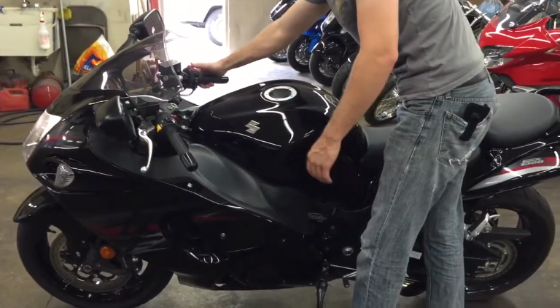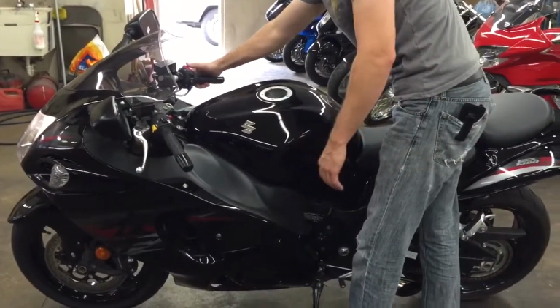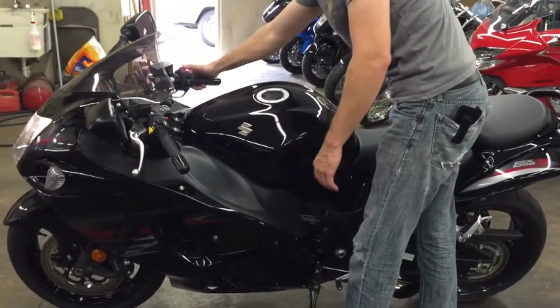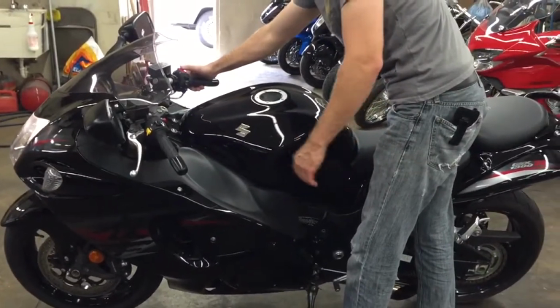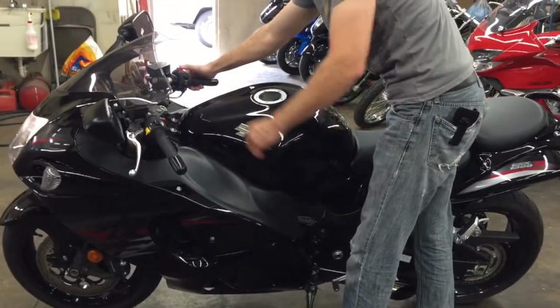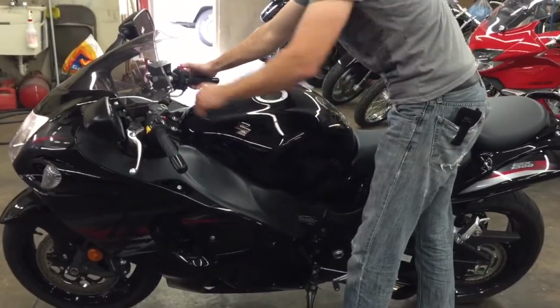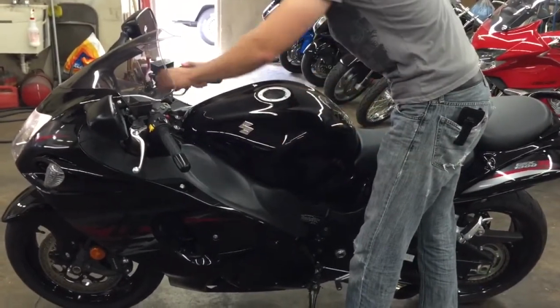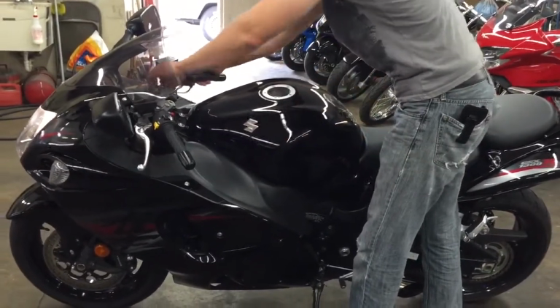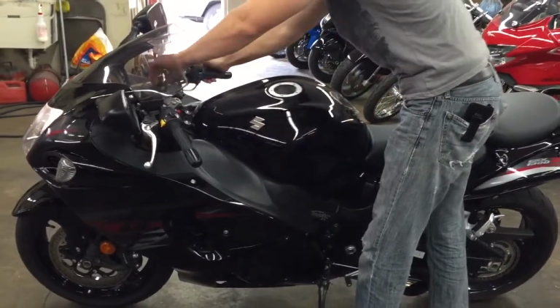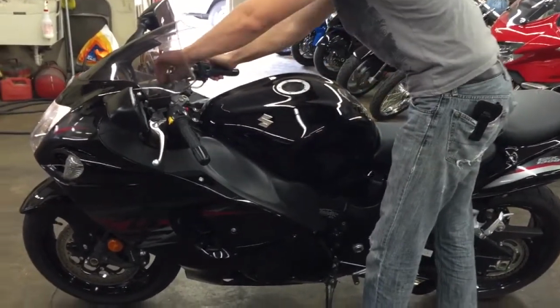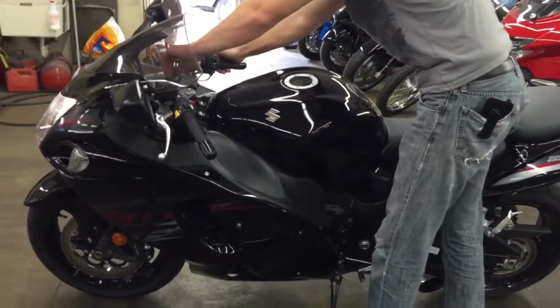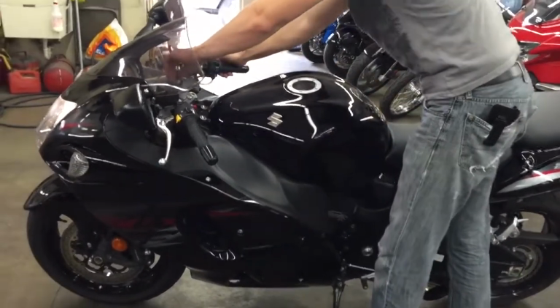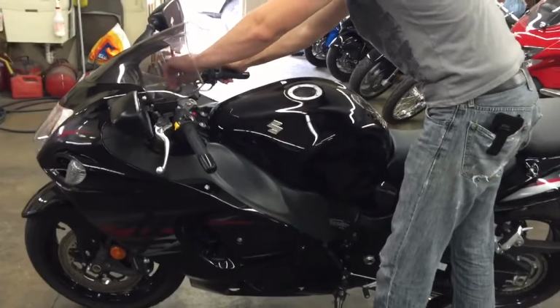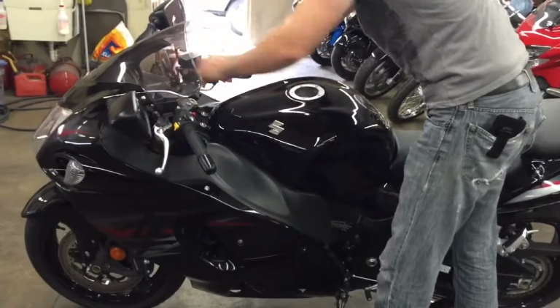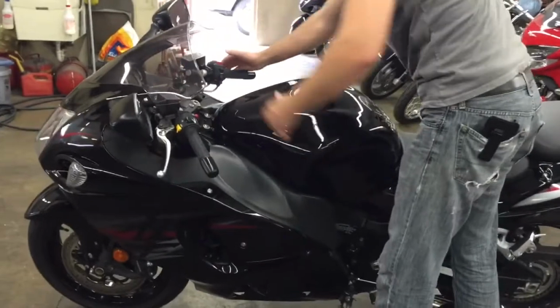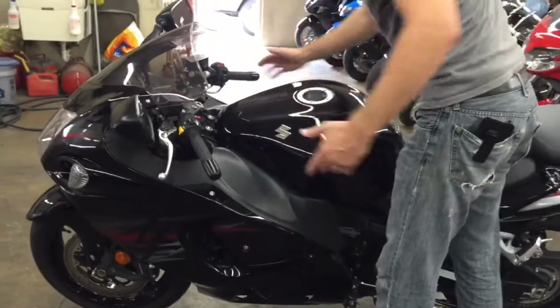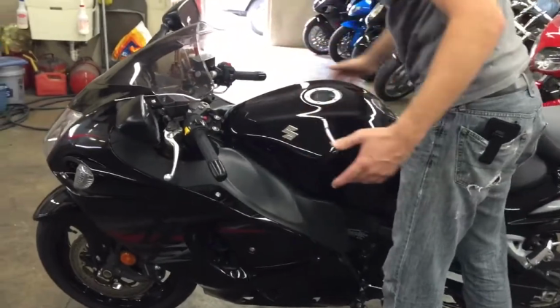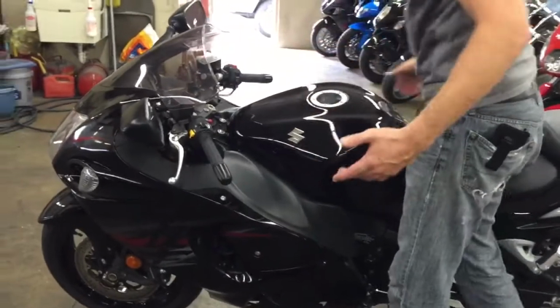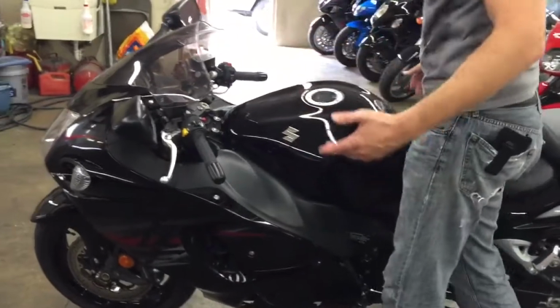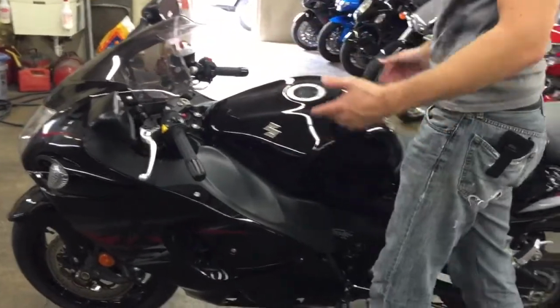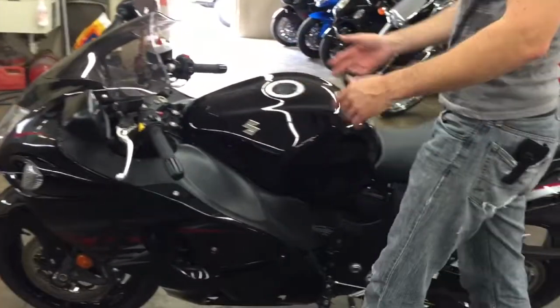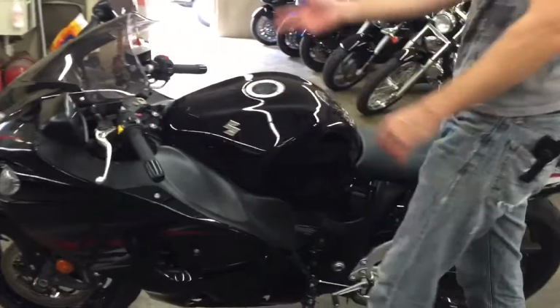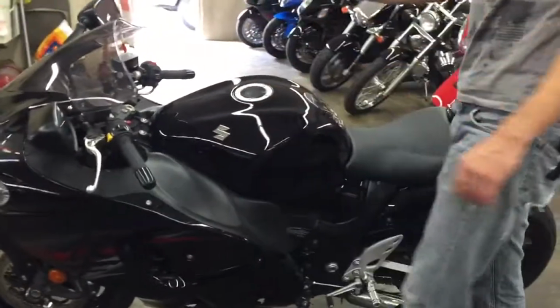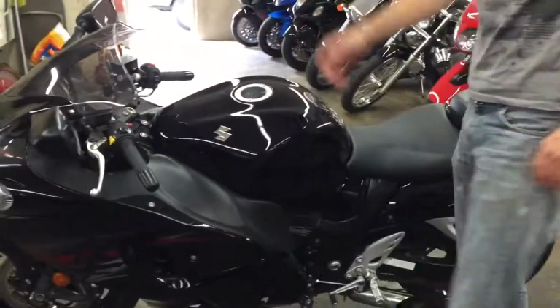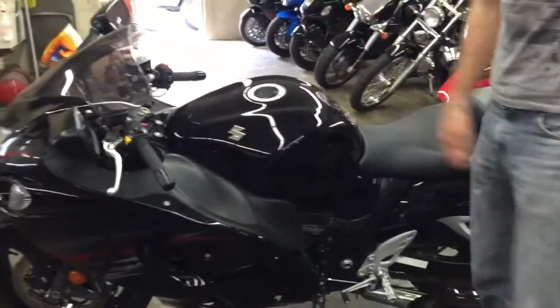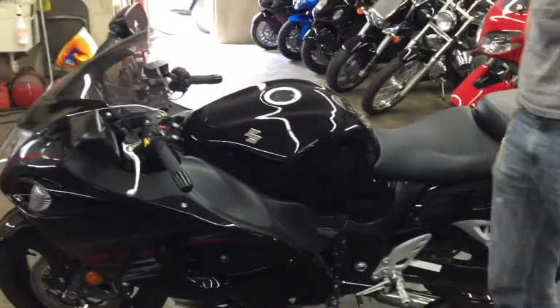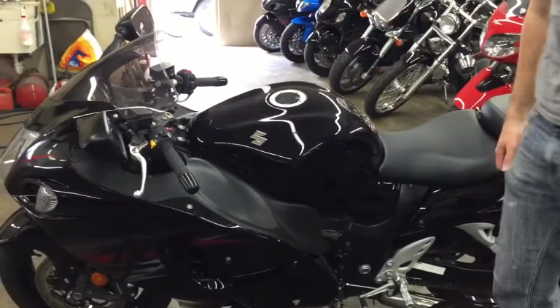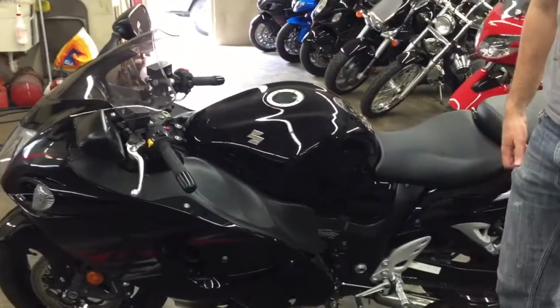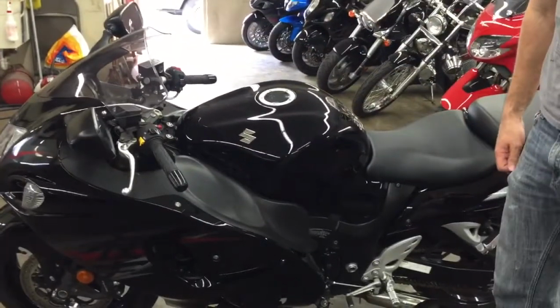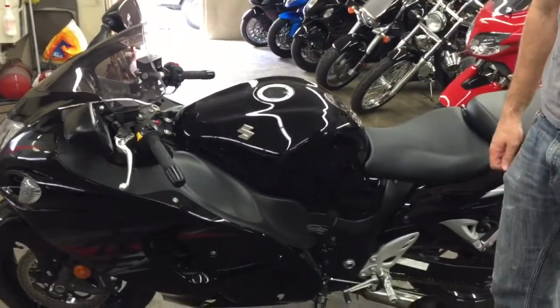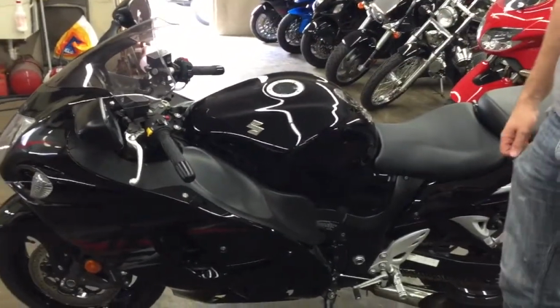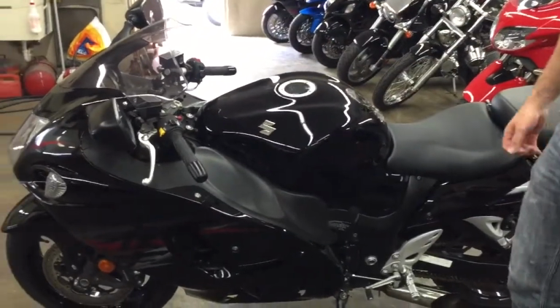Sounds good. The bike sounds good. I put about 40 miles on it — it runs like a champ.